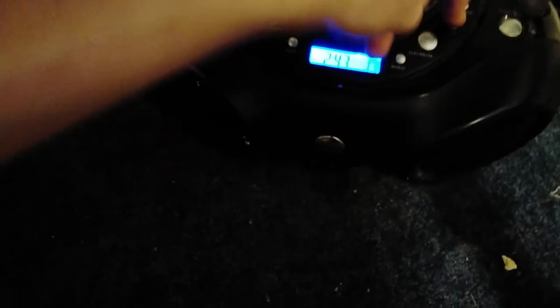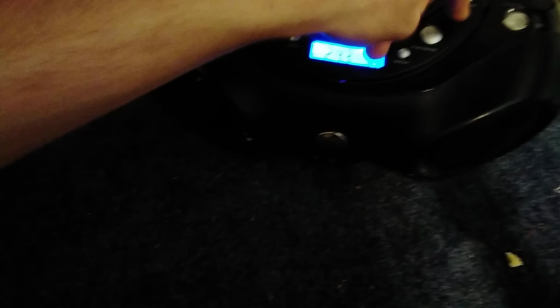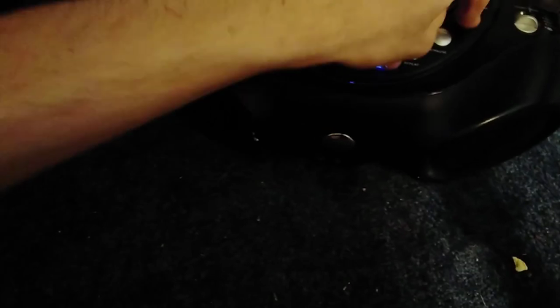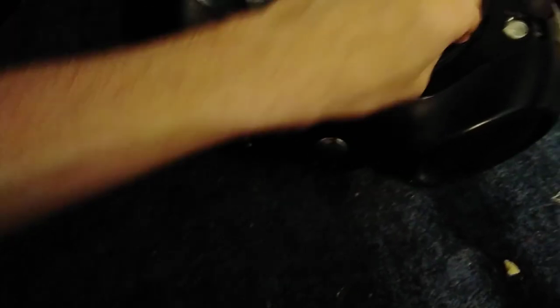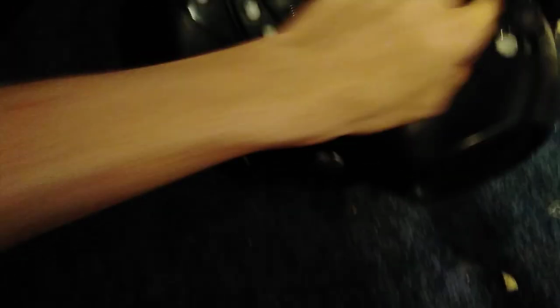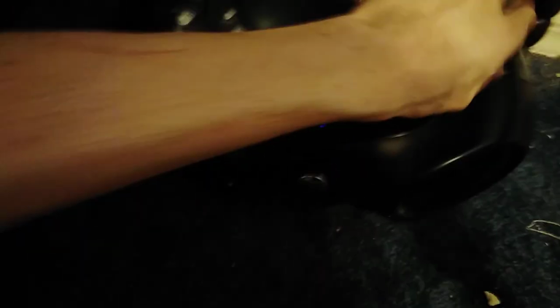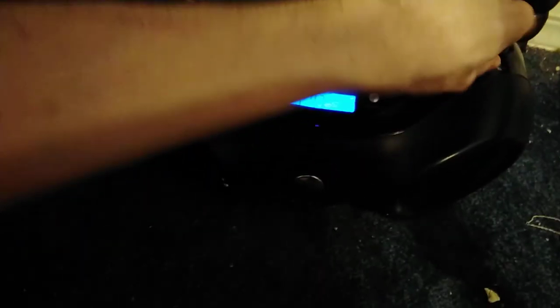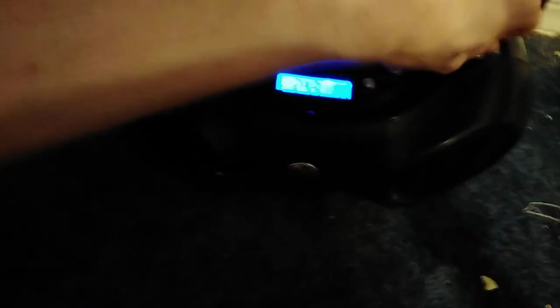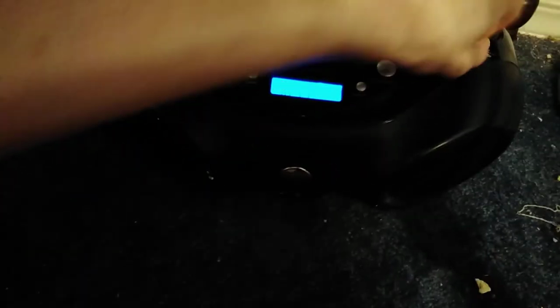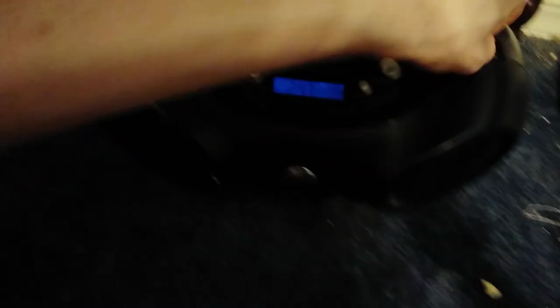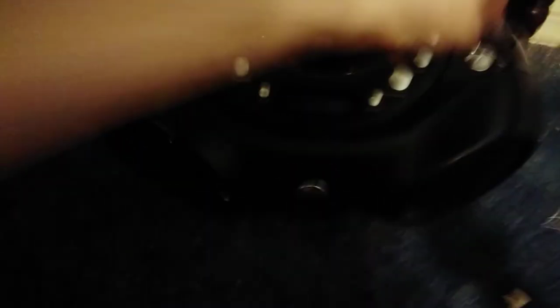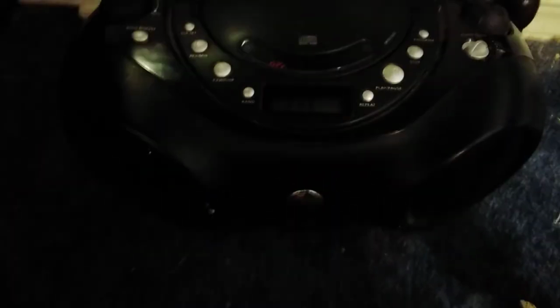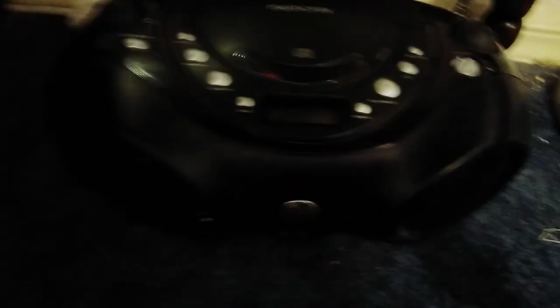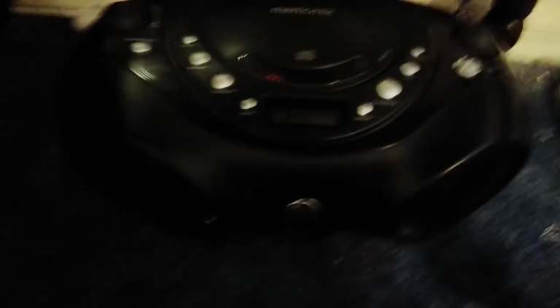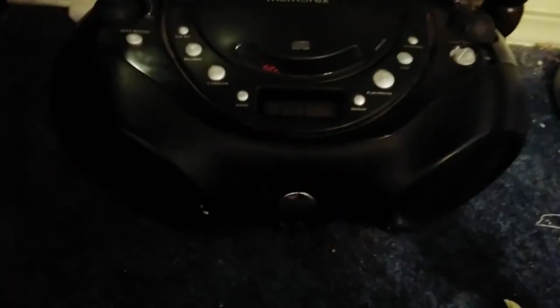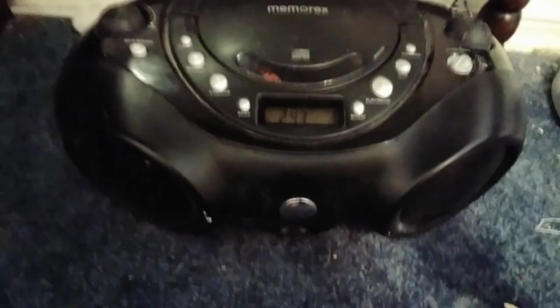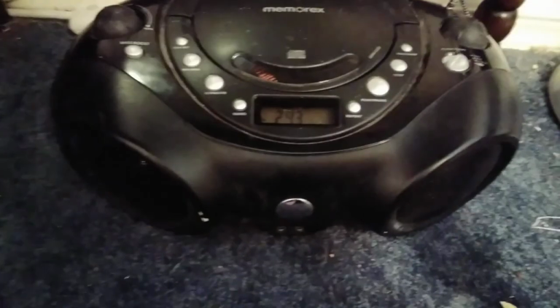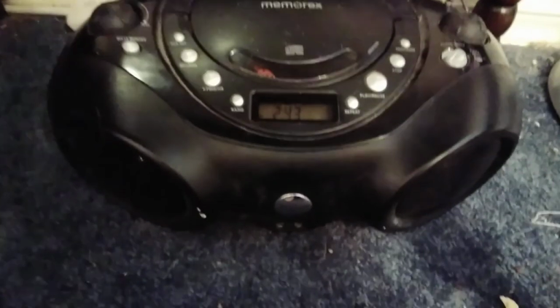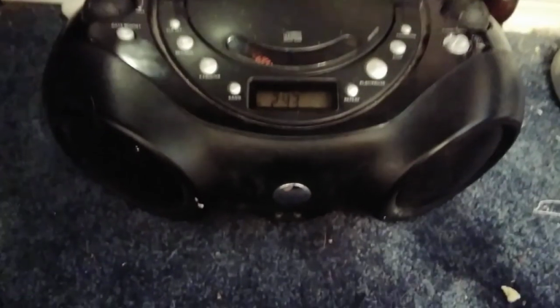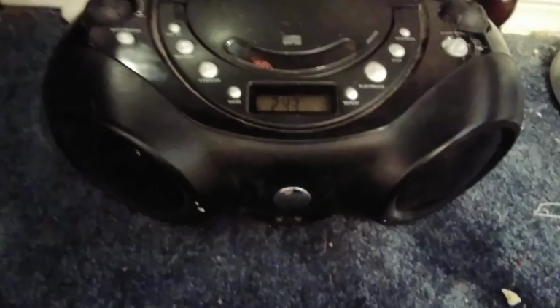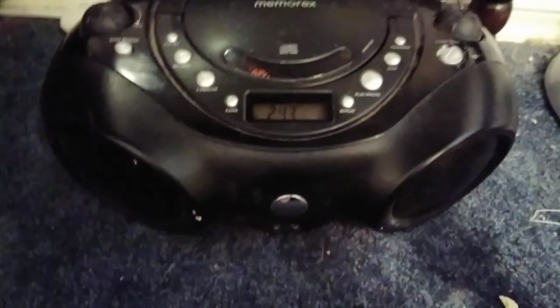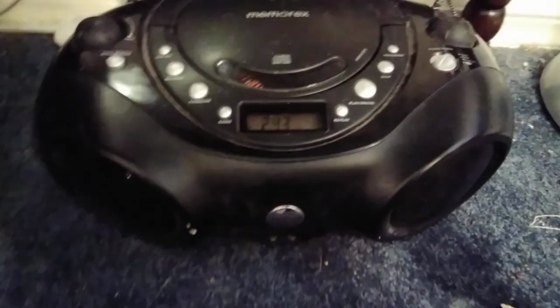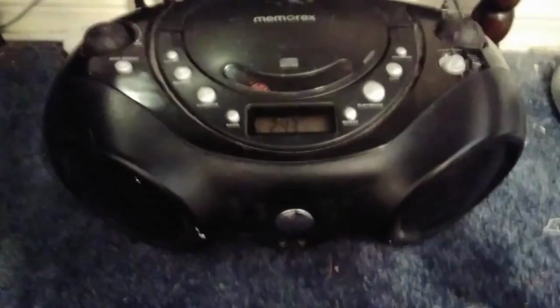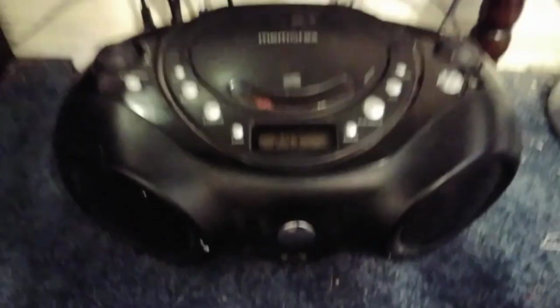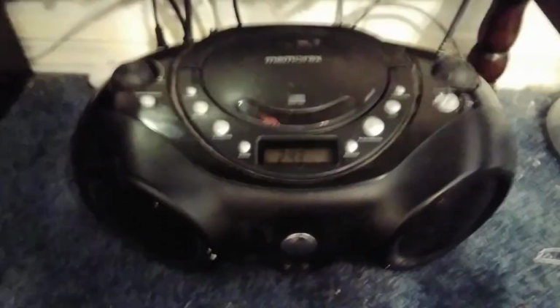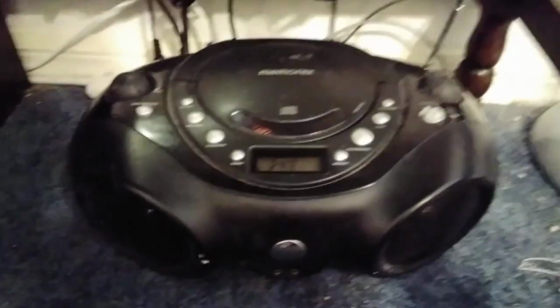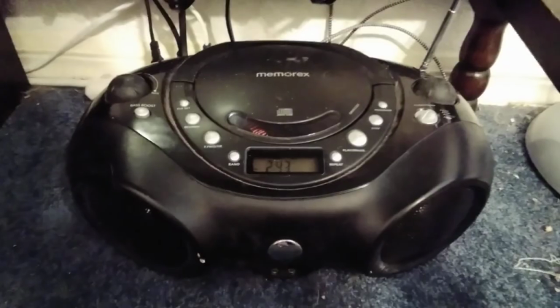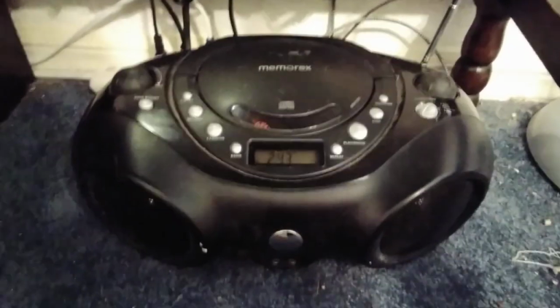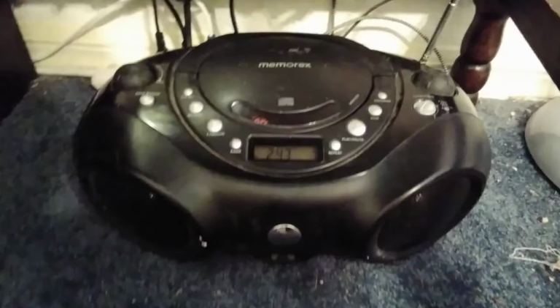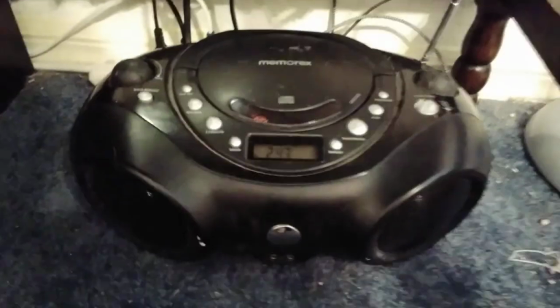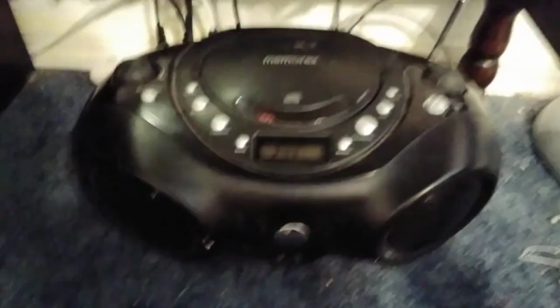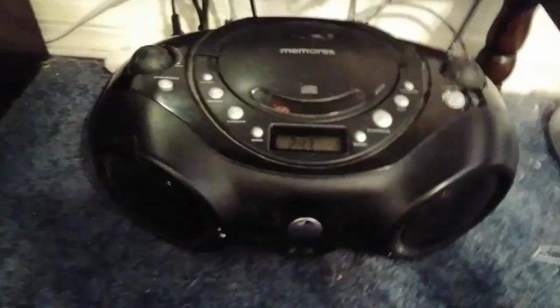So that's just a small review of this boombox.